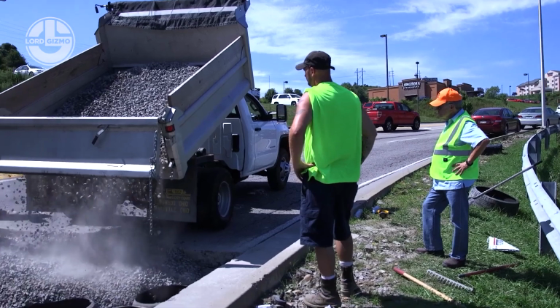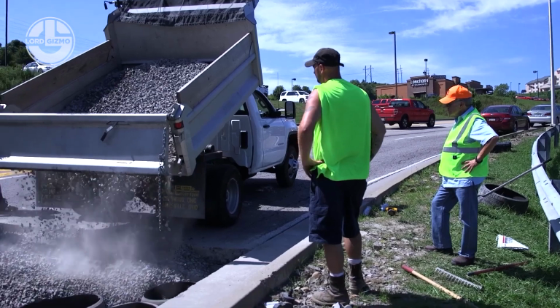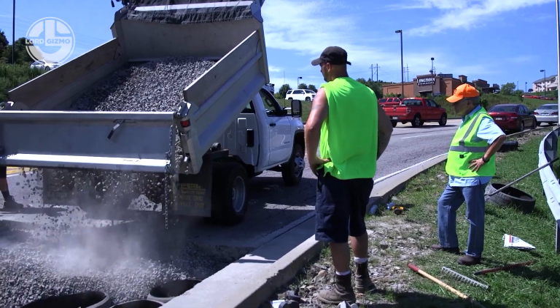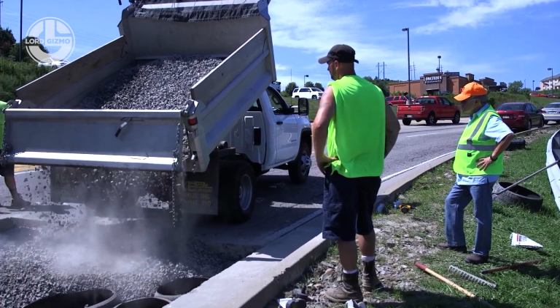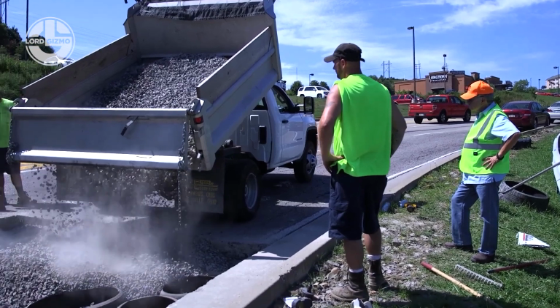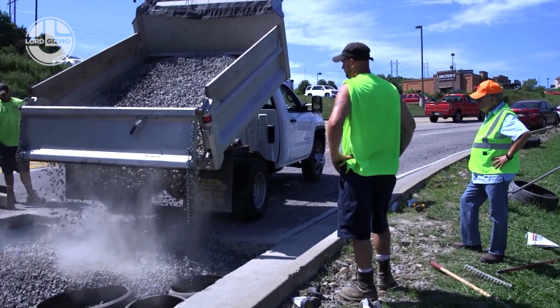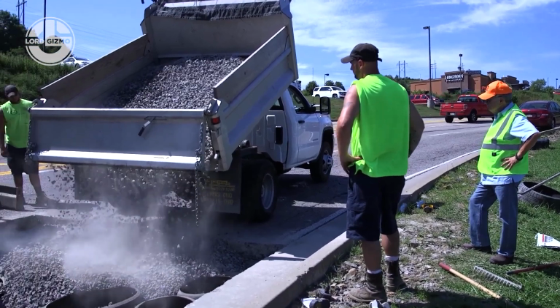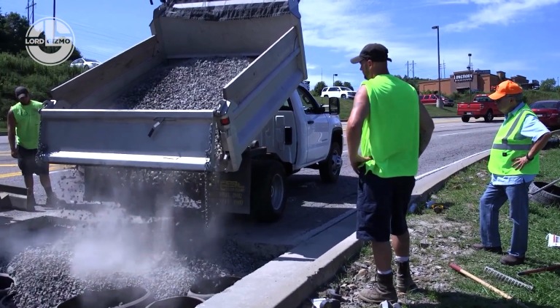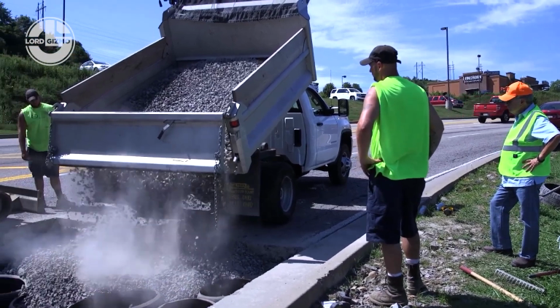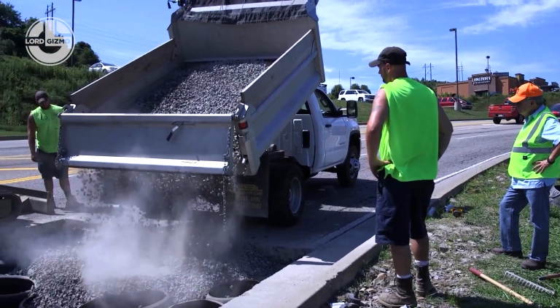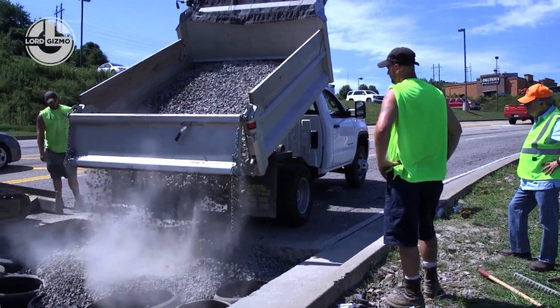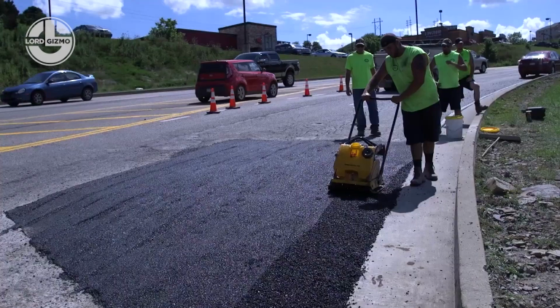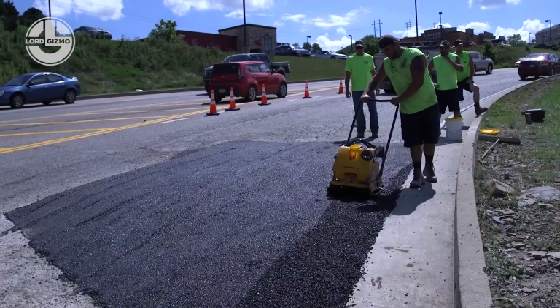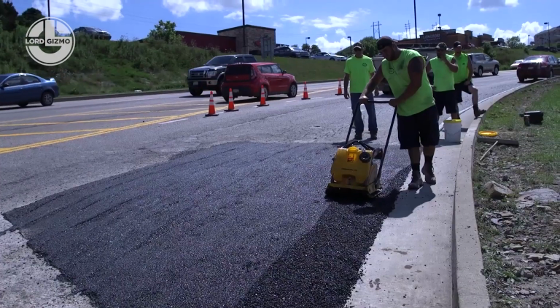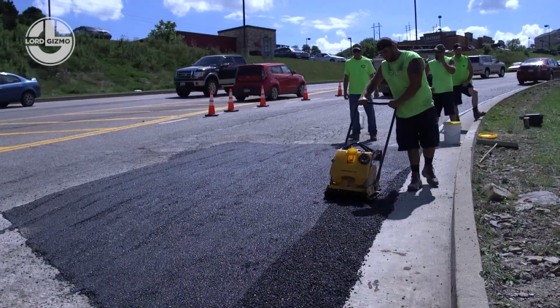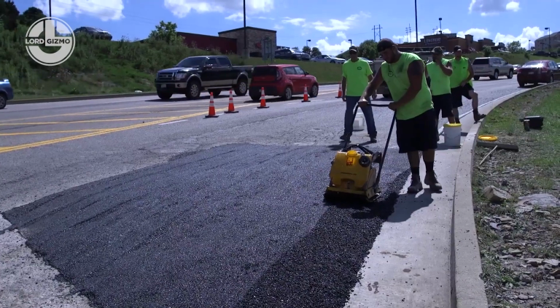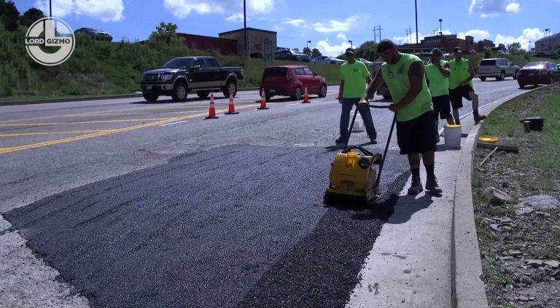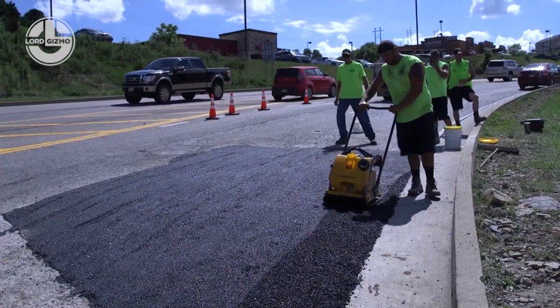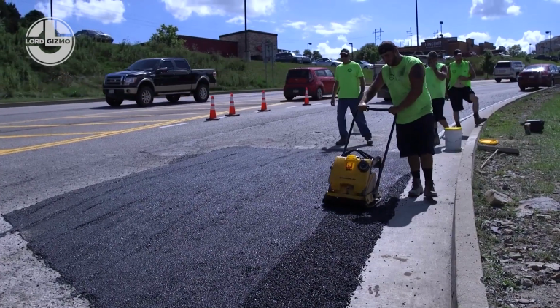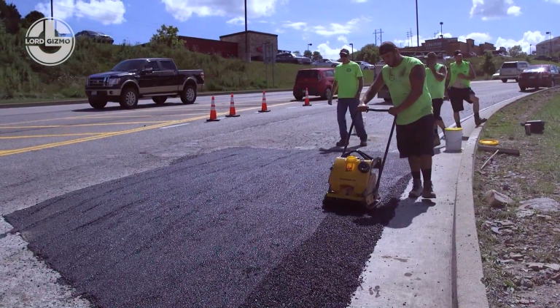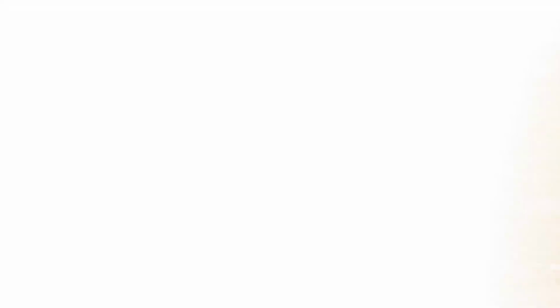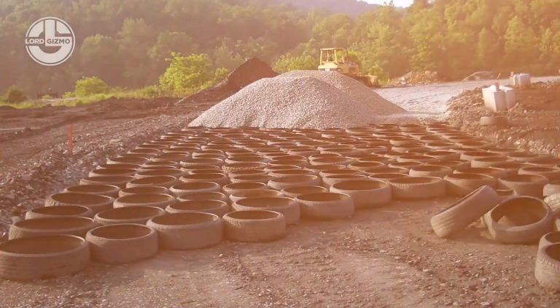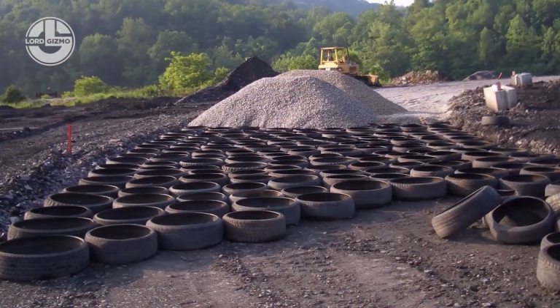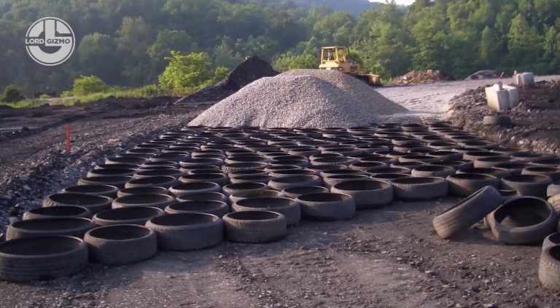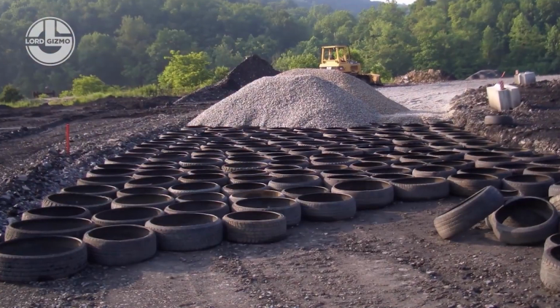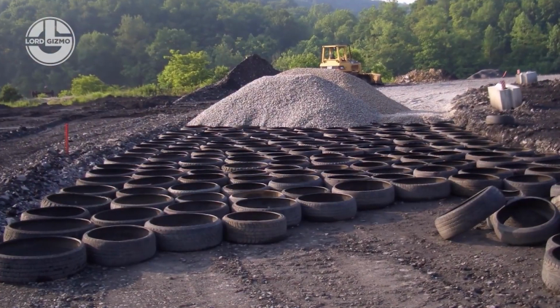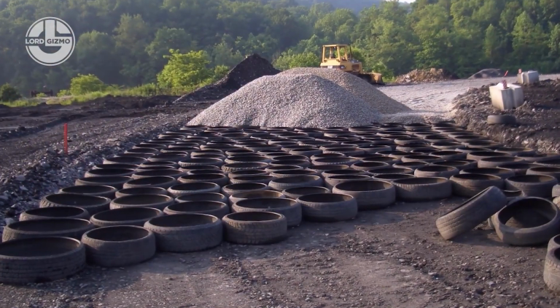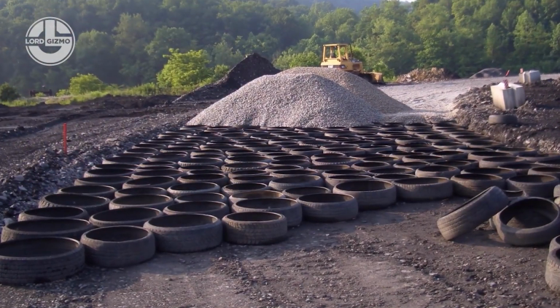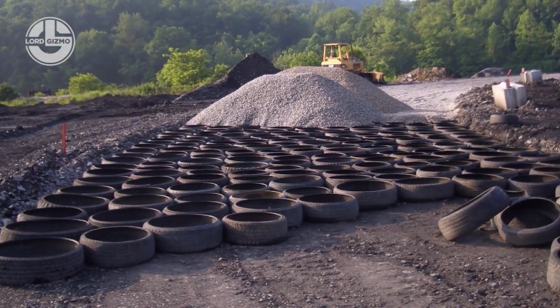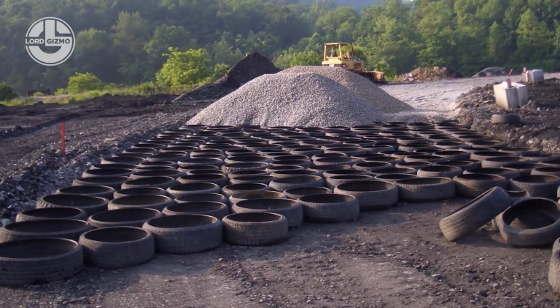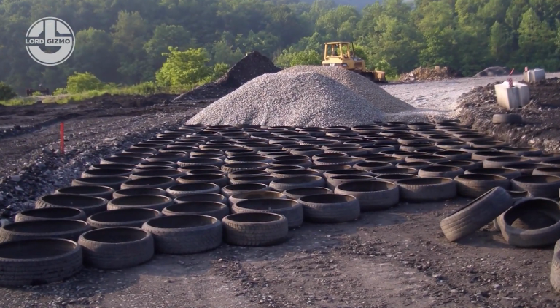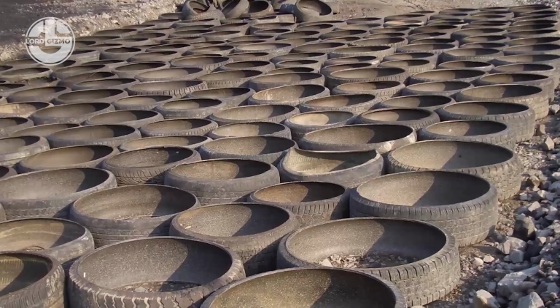It's like giving potholes a middle finger while recycling at the same time. It's stronger, cheaper, and laughs in the face of erosion.